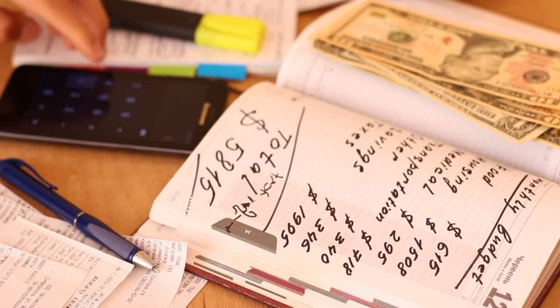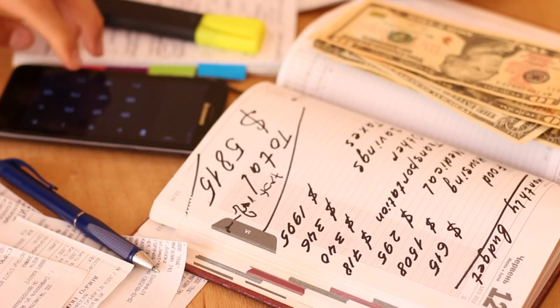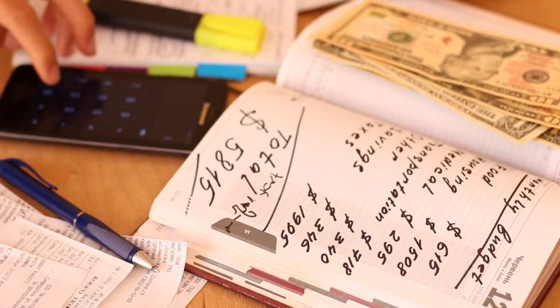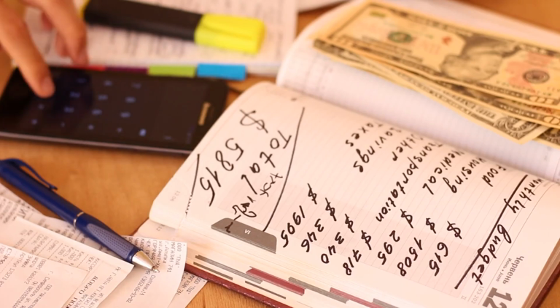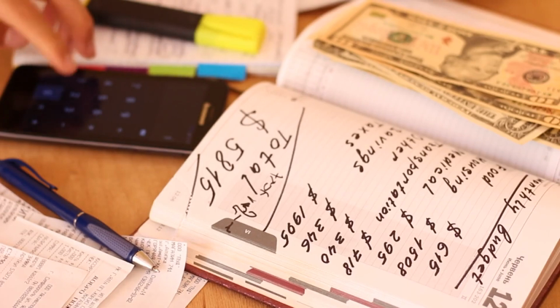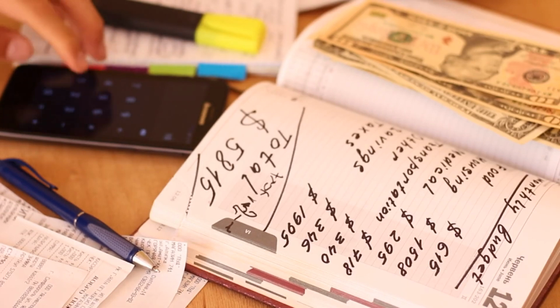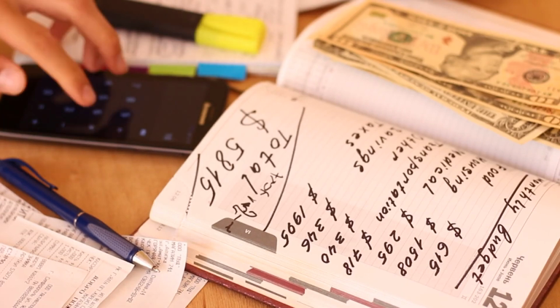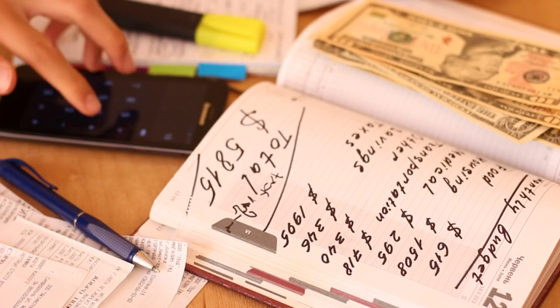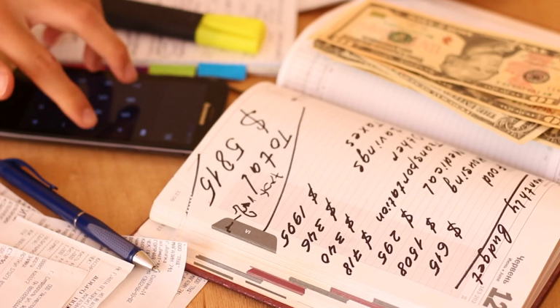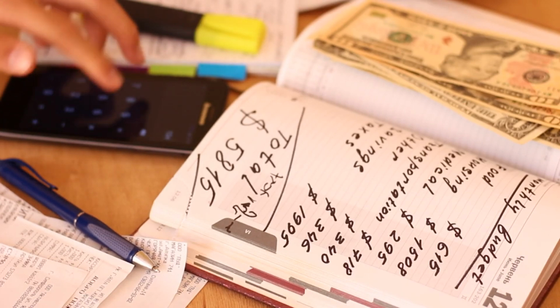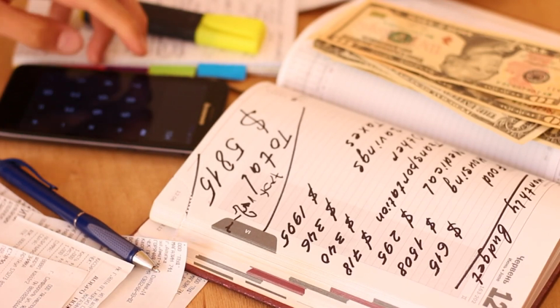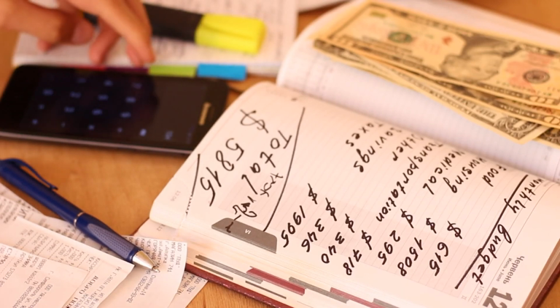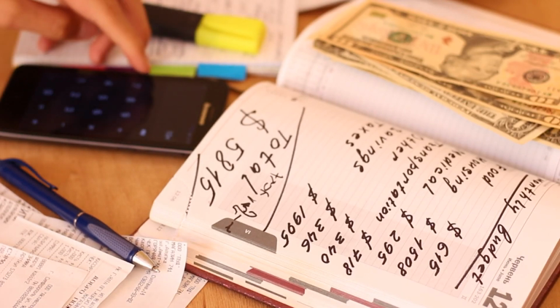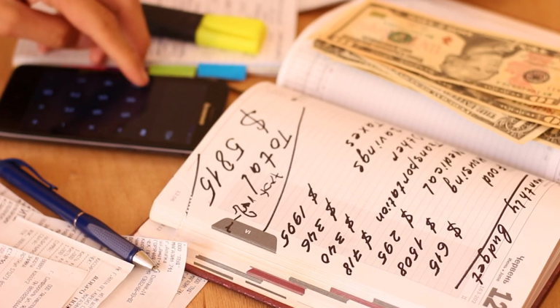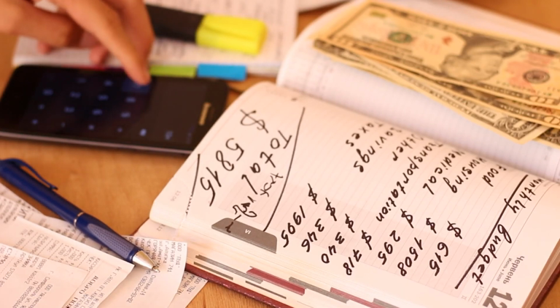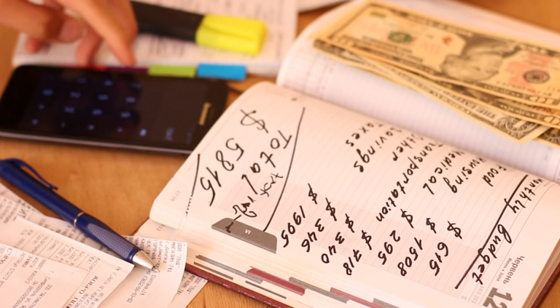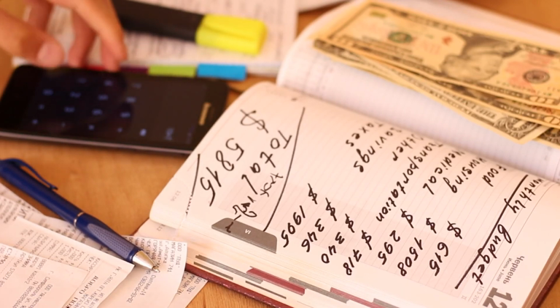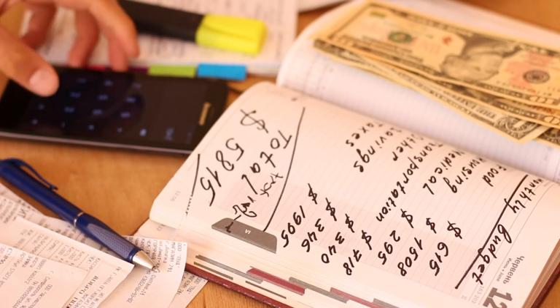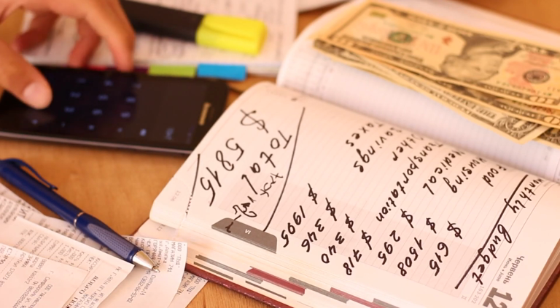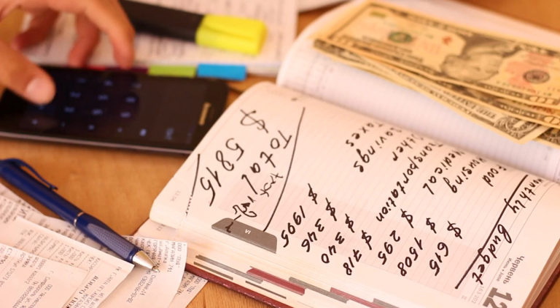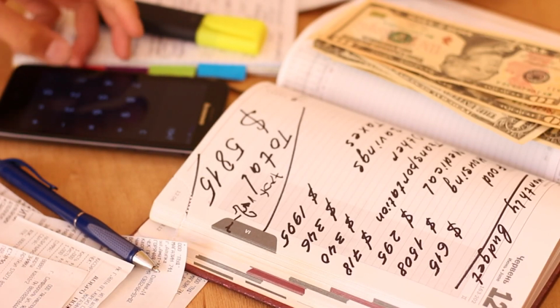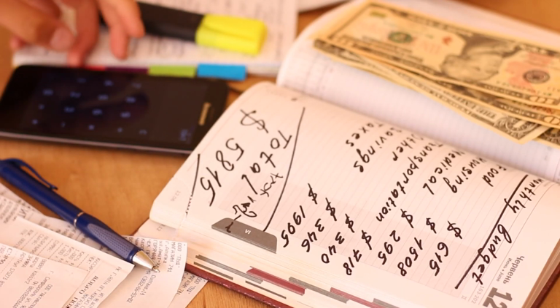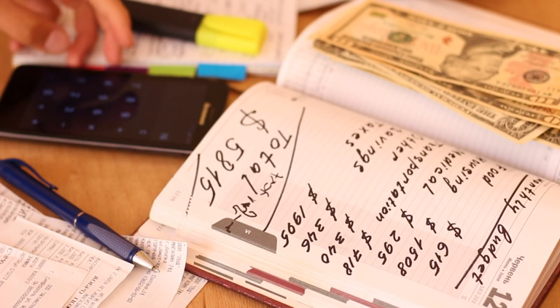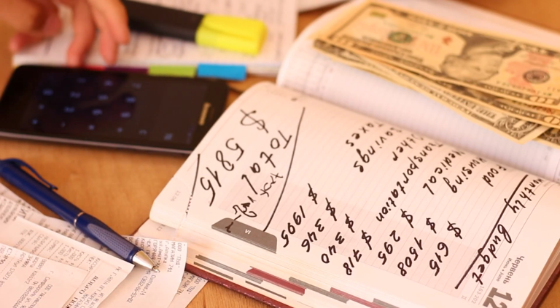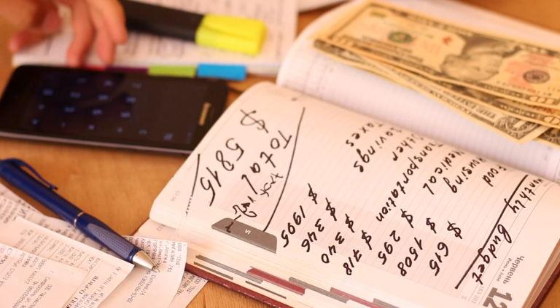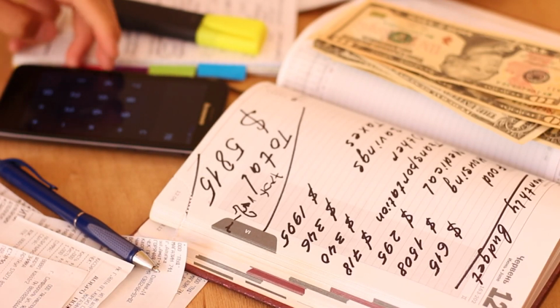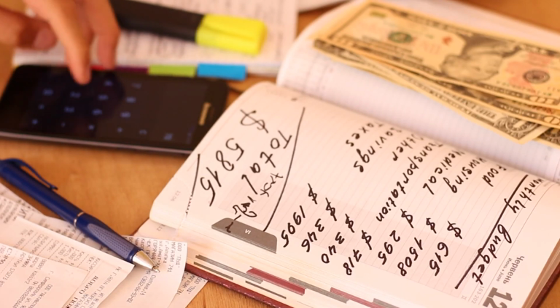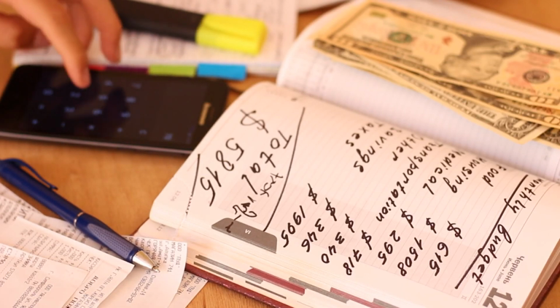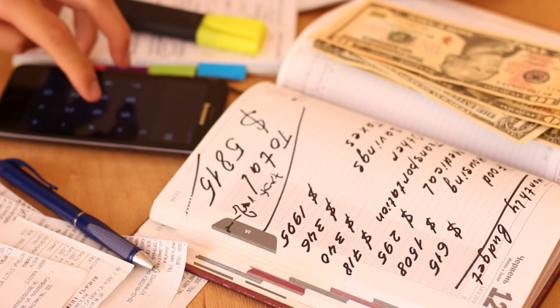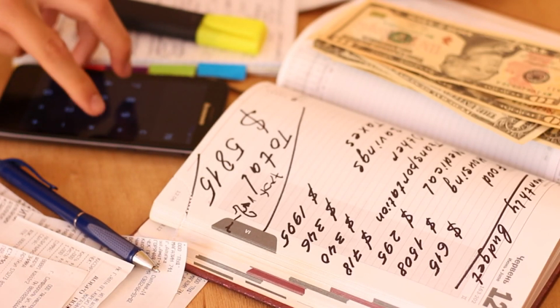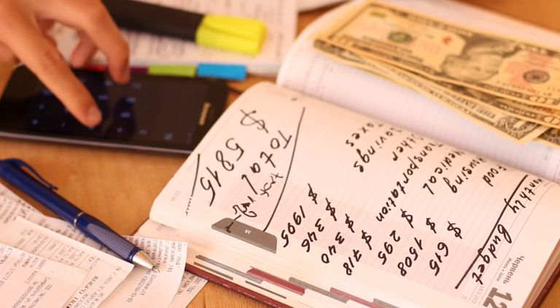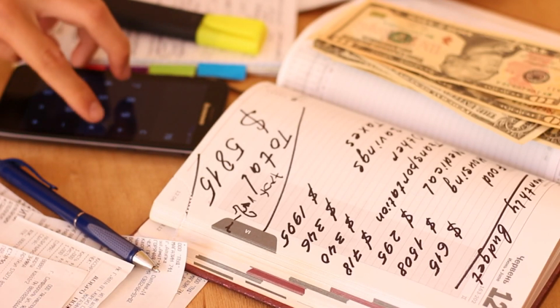Review your spending categories regularly and adjust the amounts based on your needs and financial goals.